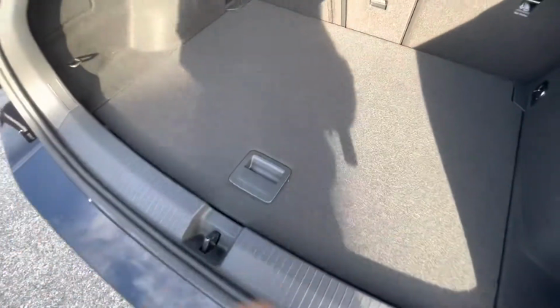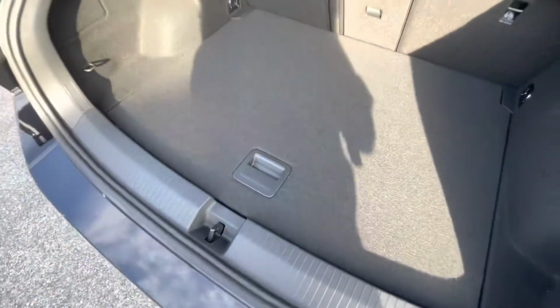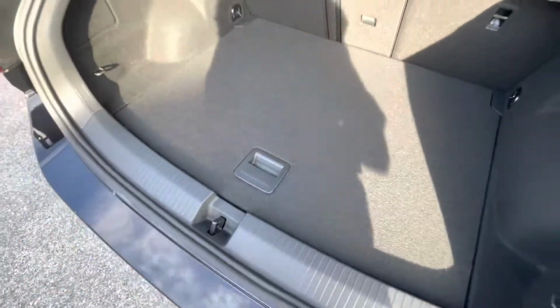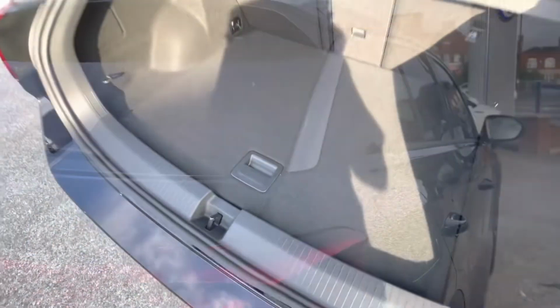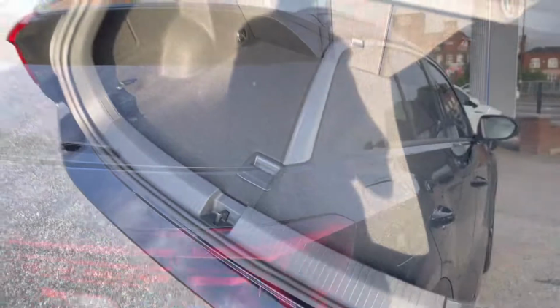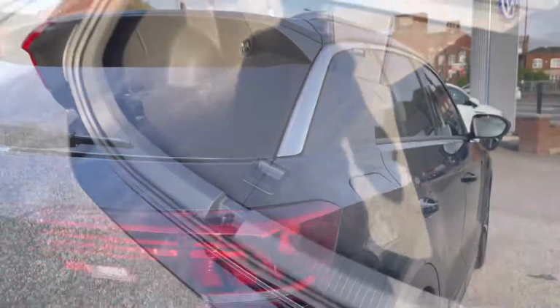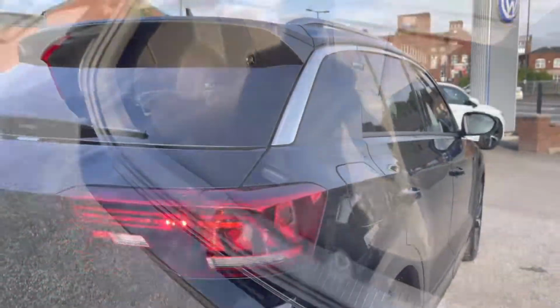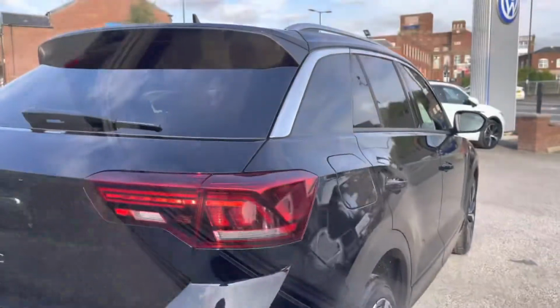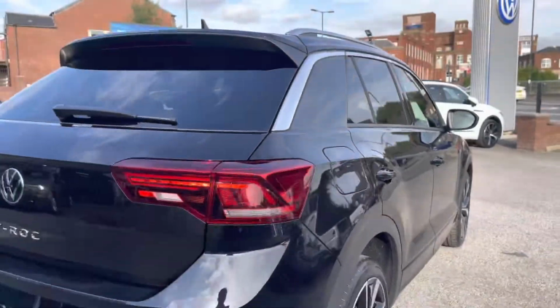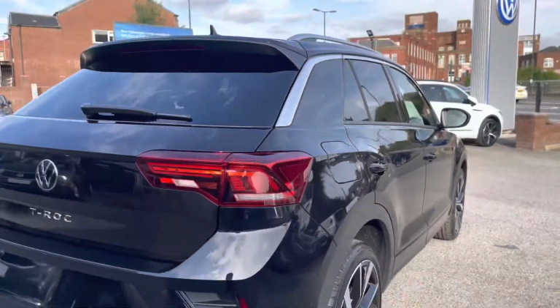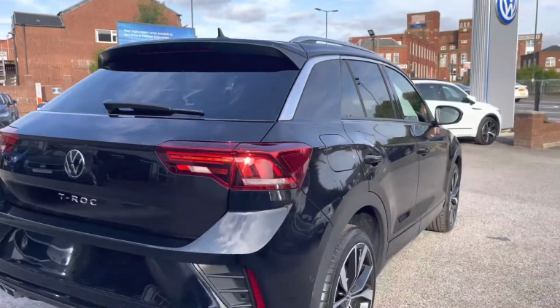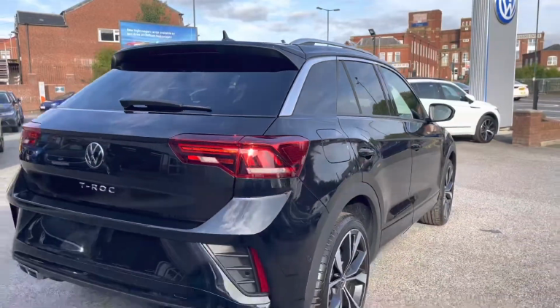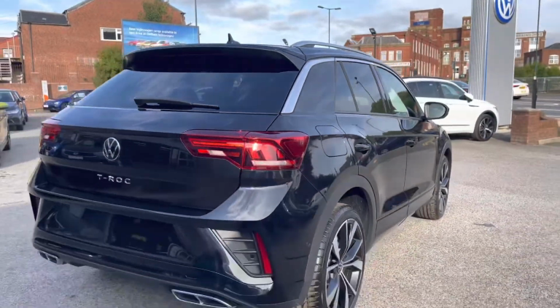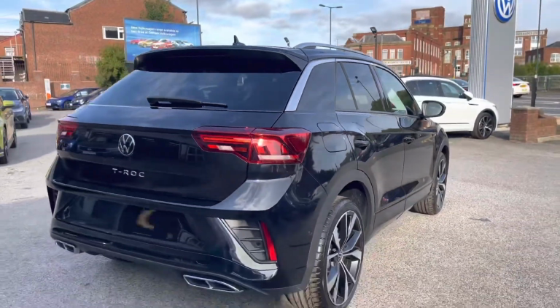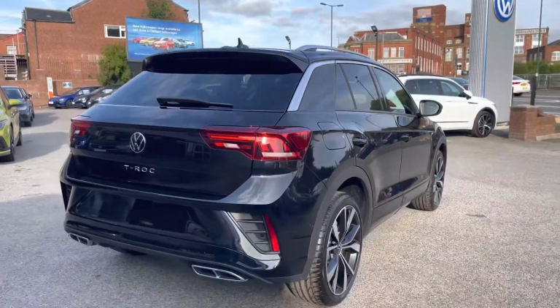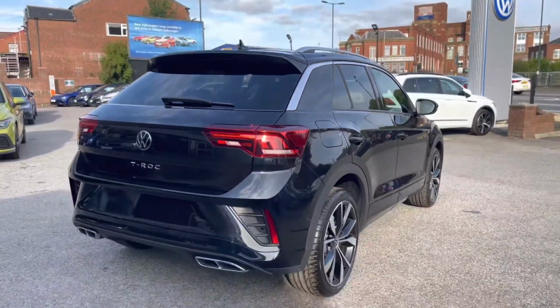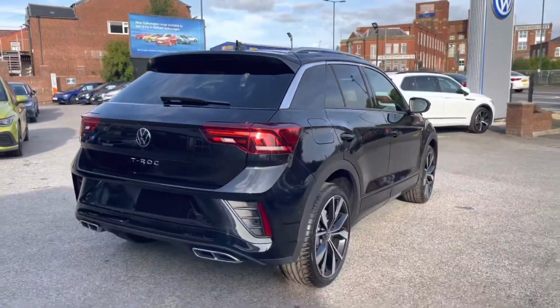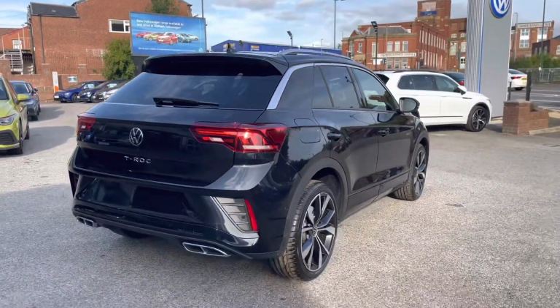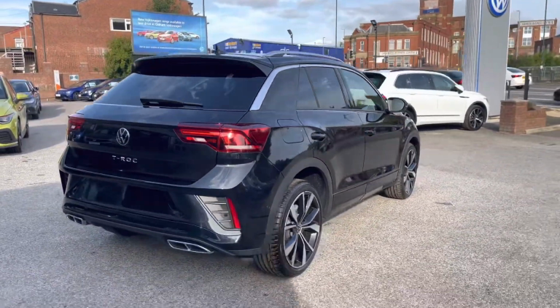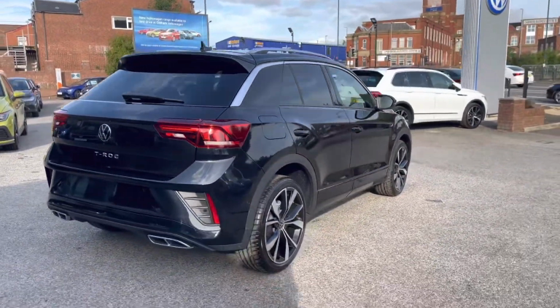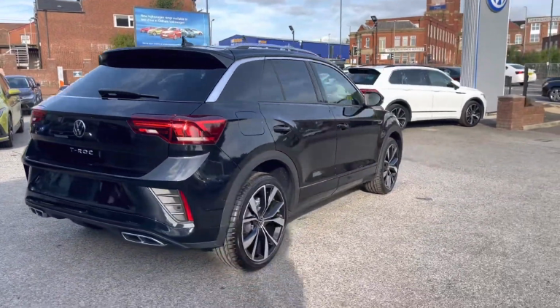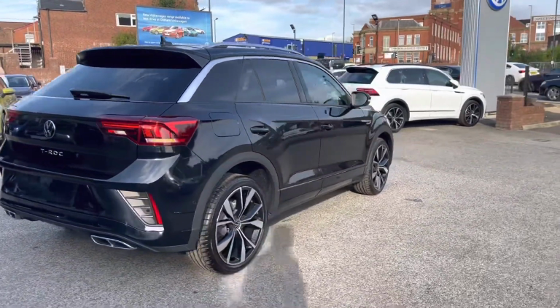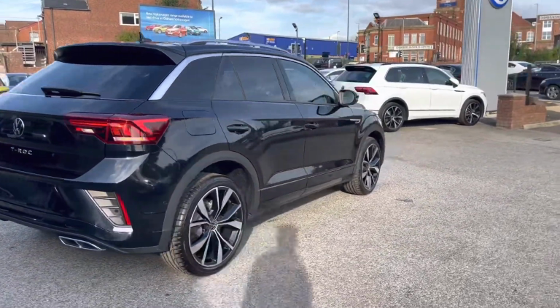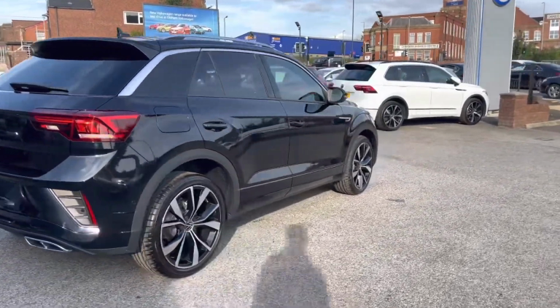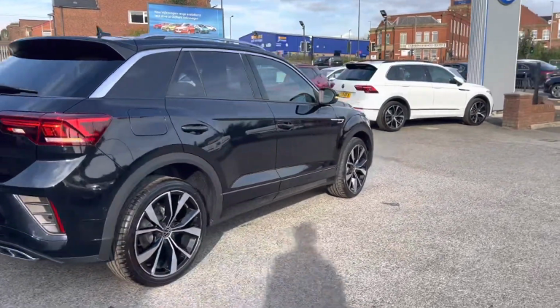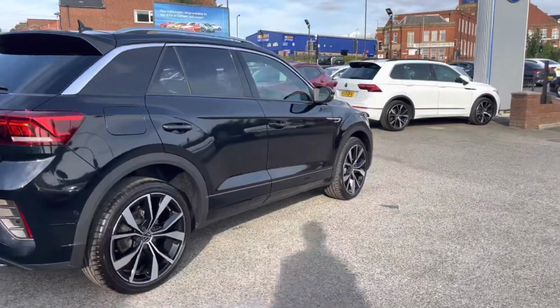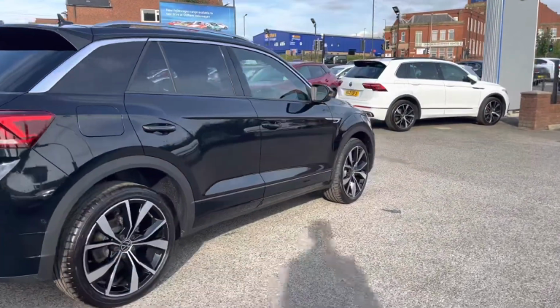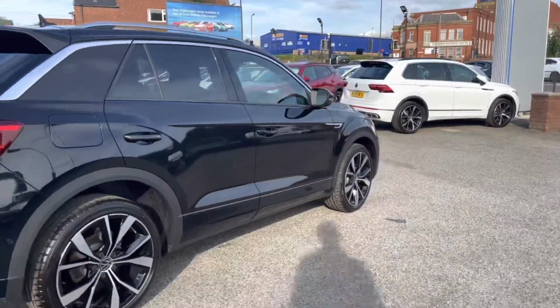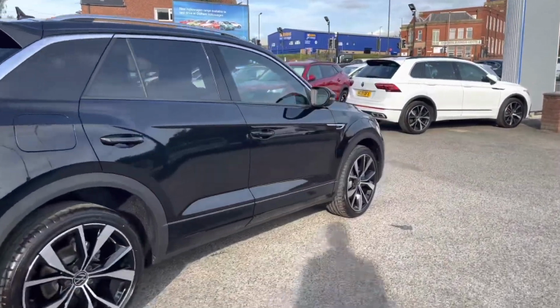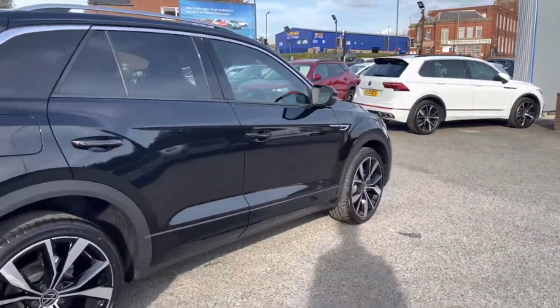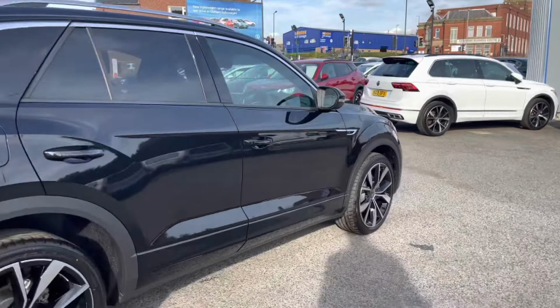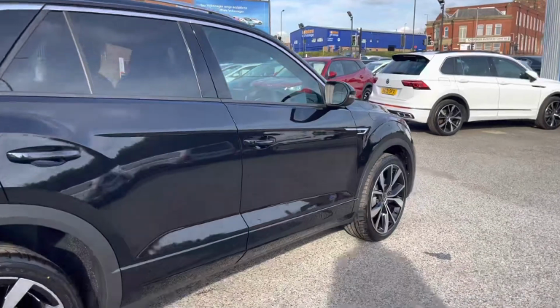The car is currently available at Oldham Volkswagen. If you'd like to come down, have a look at the car for yourself, get in touch with a member of the team today.